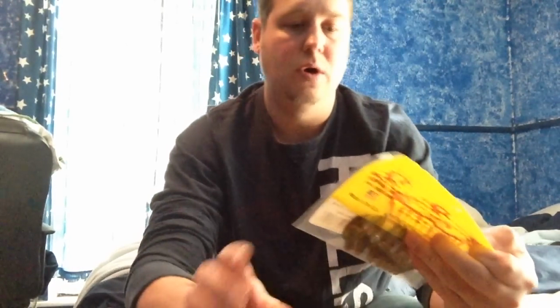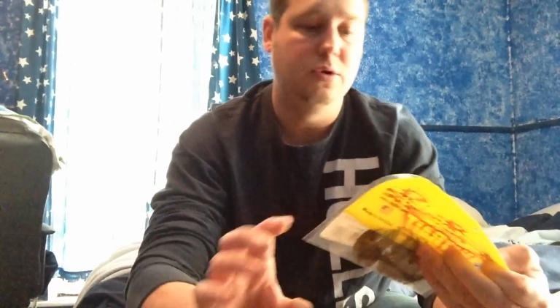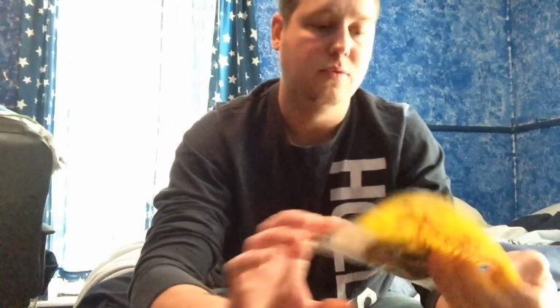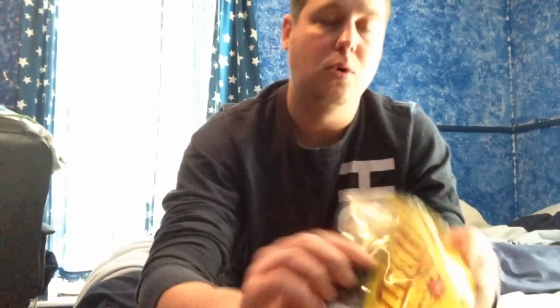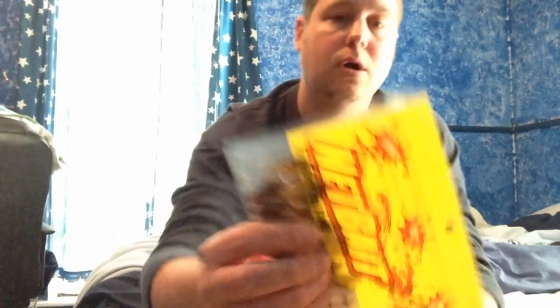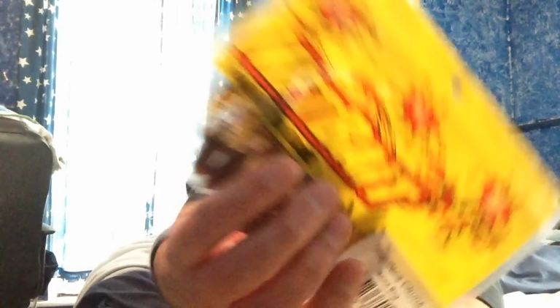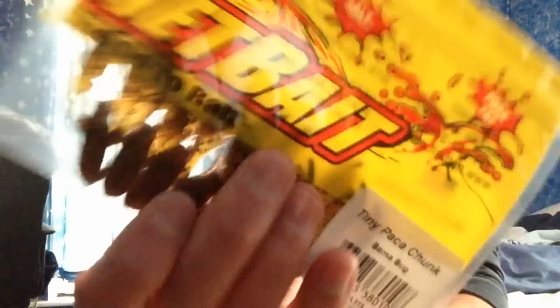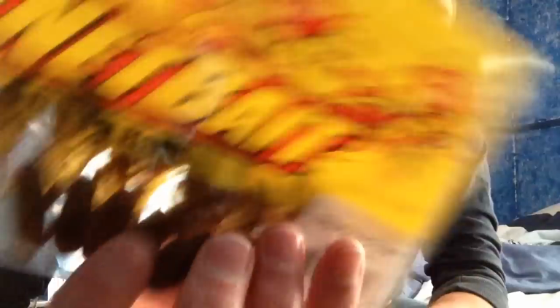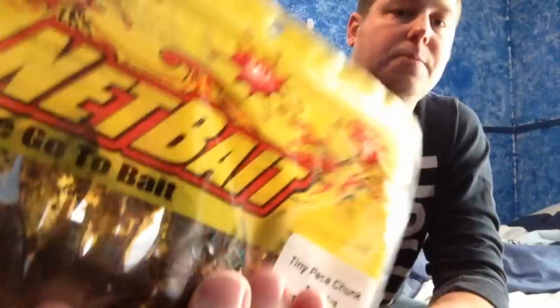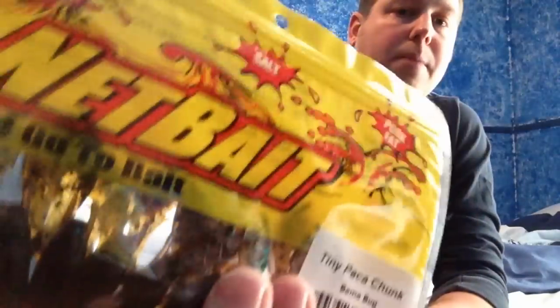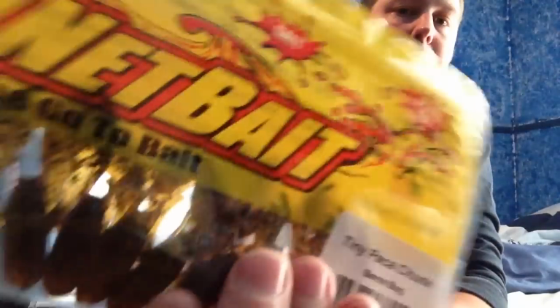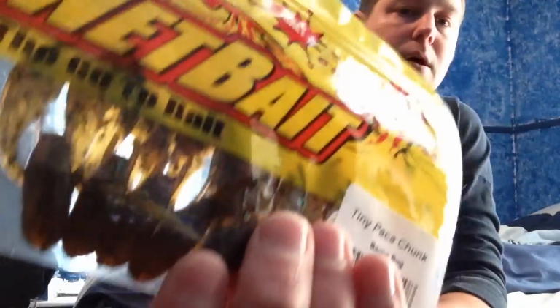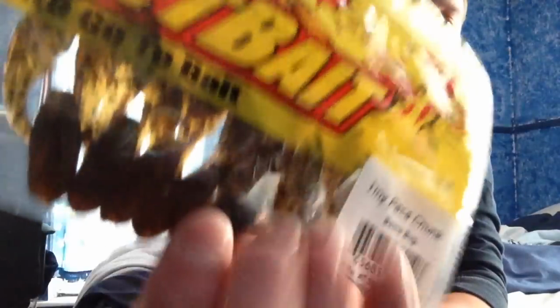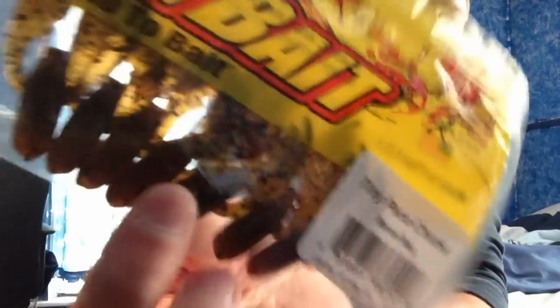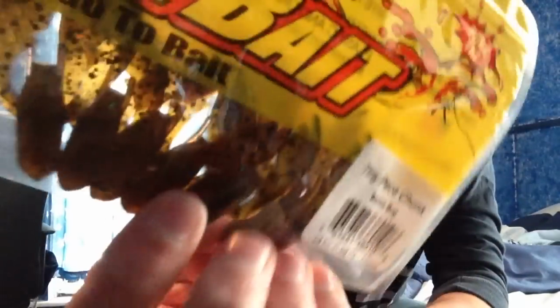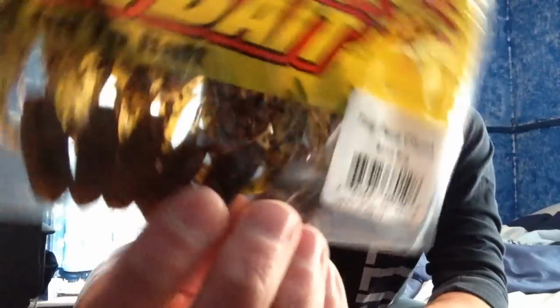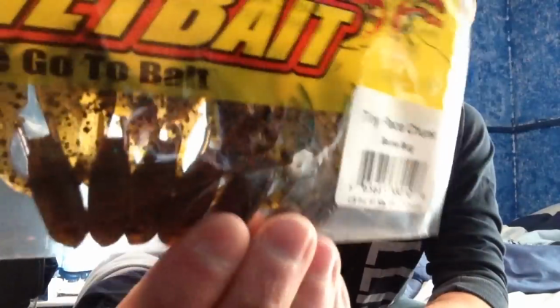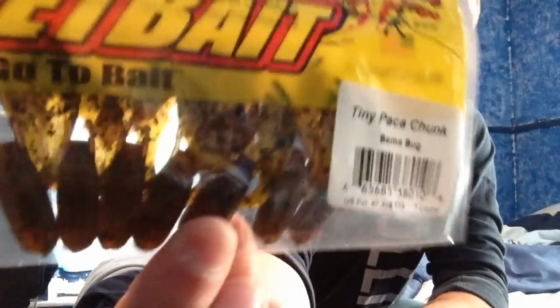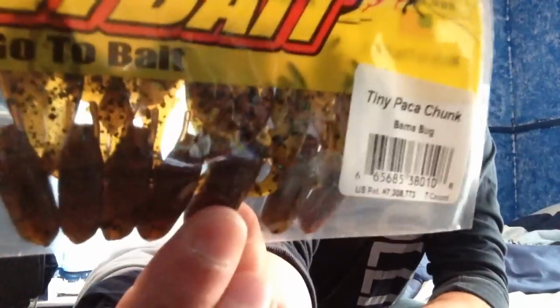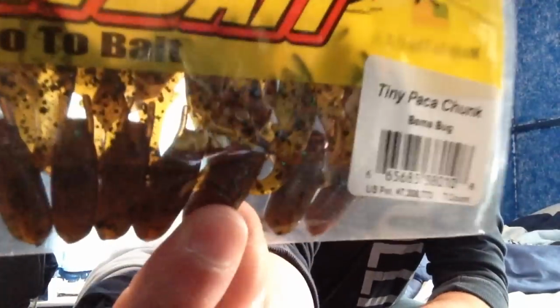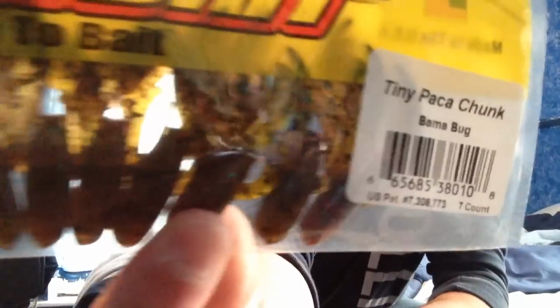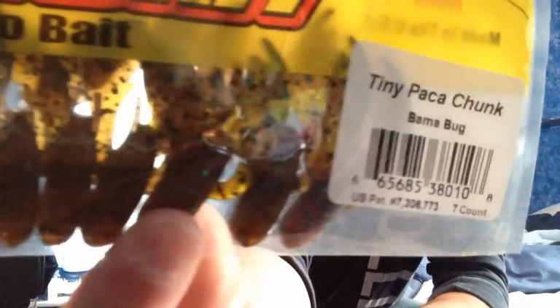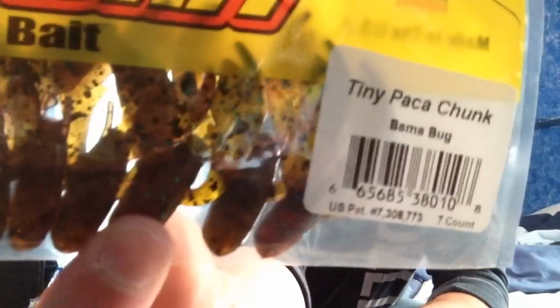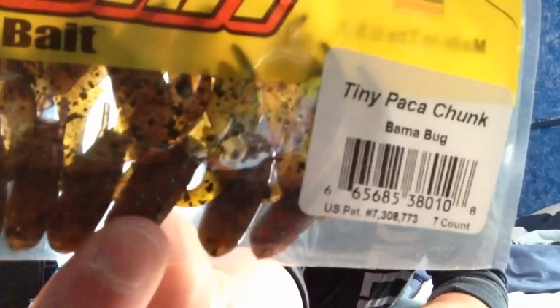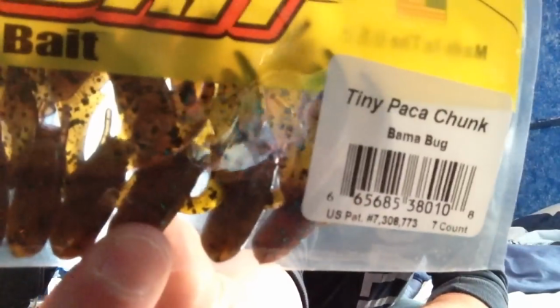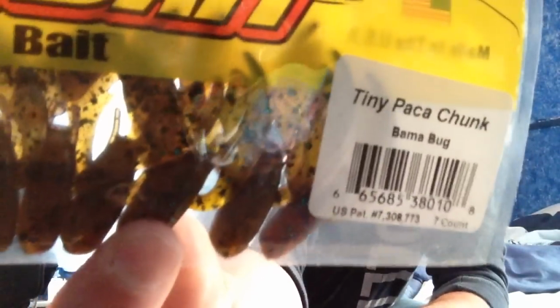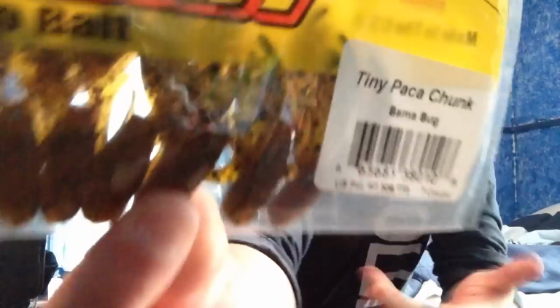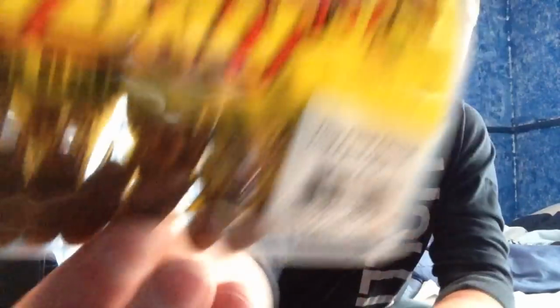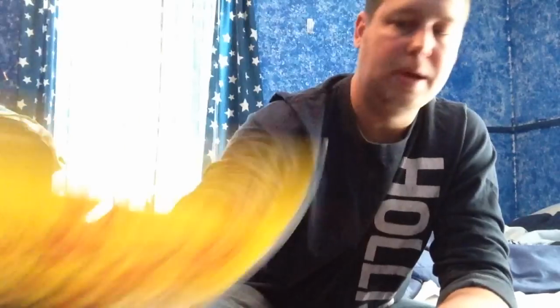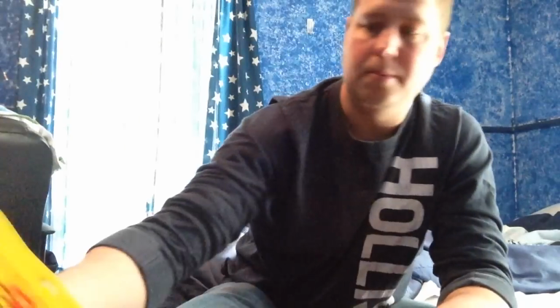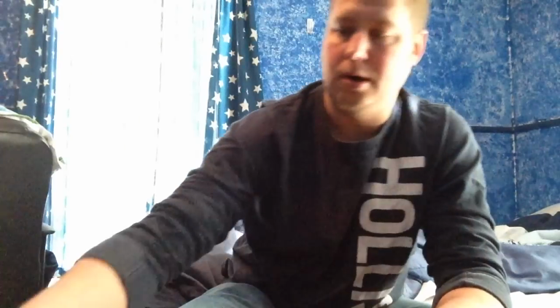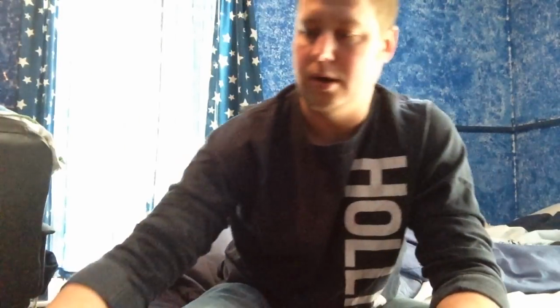I do have one more — it's a Bama Bug color. I mentioned the Bama Bug color.